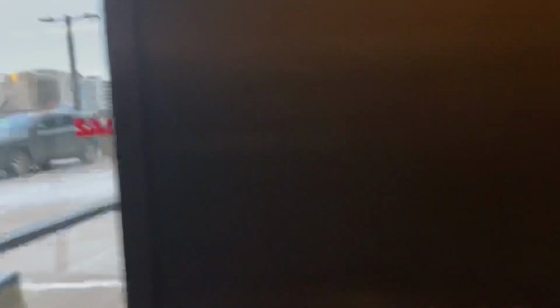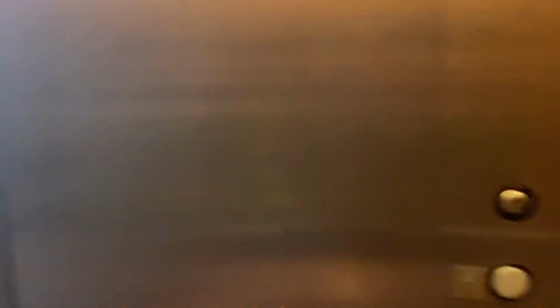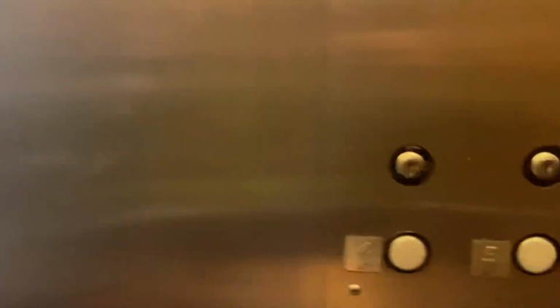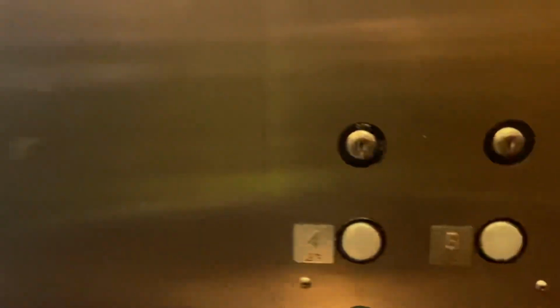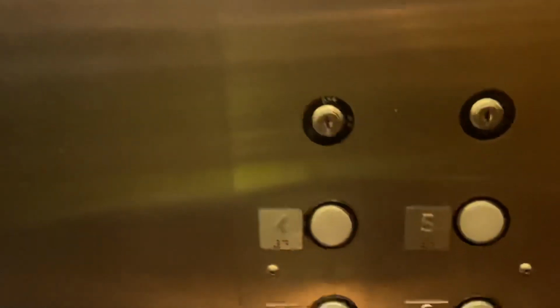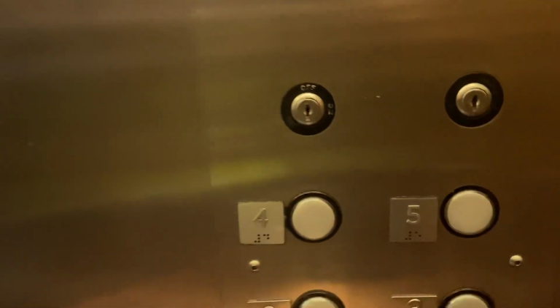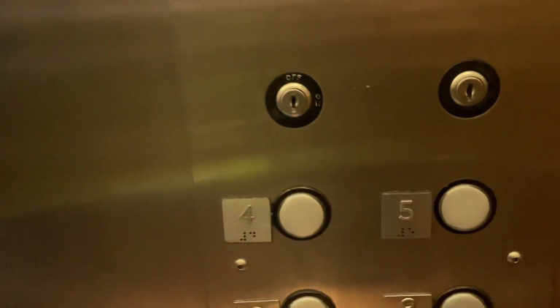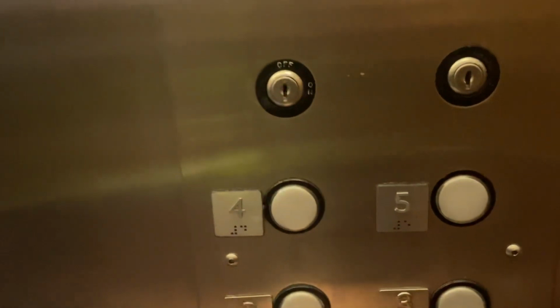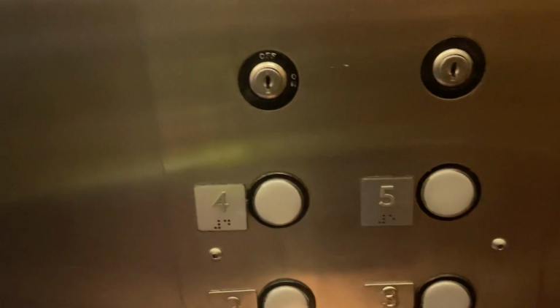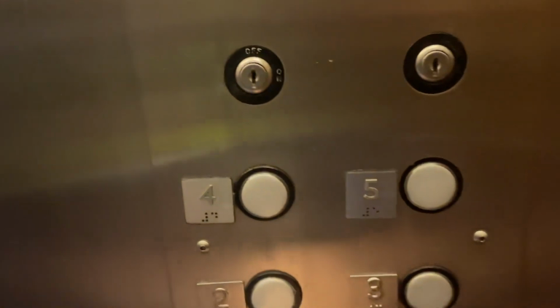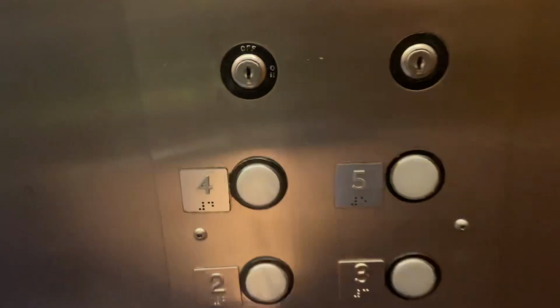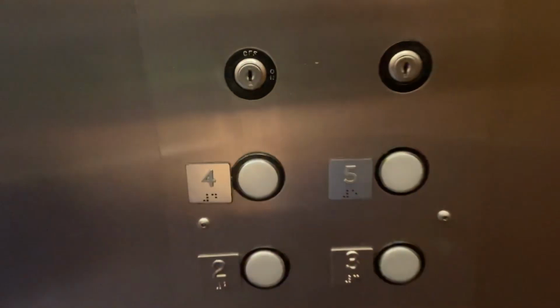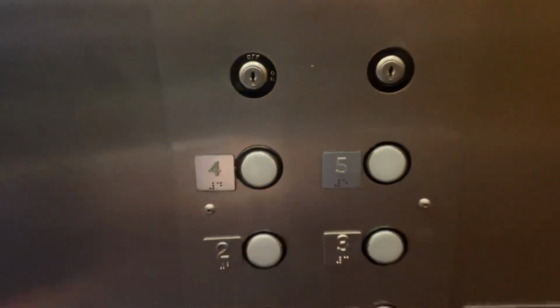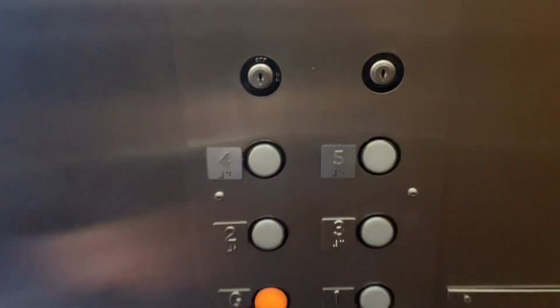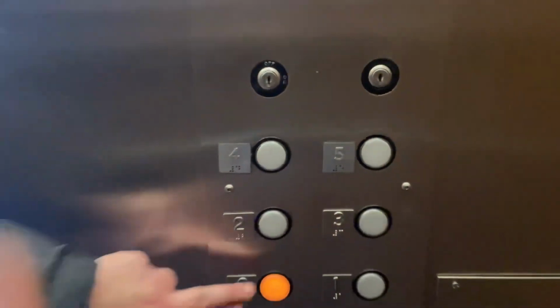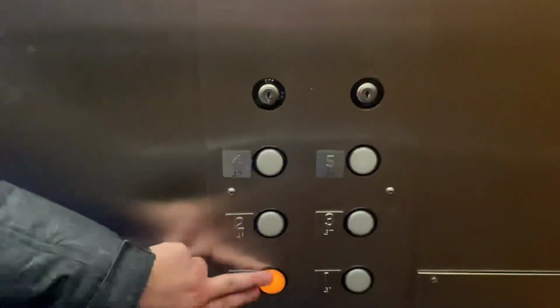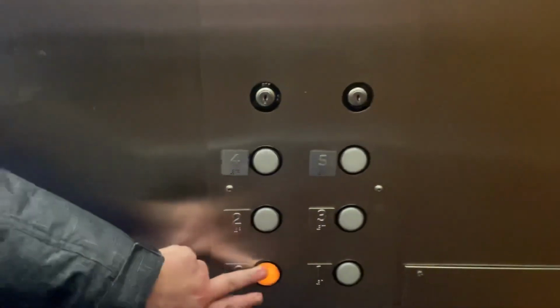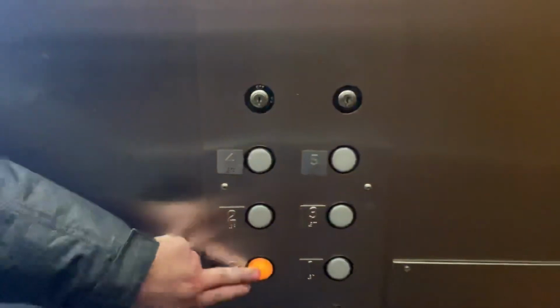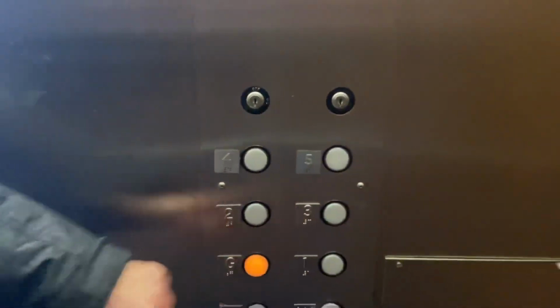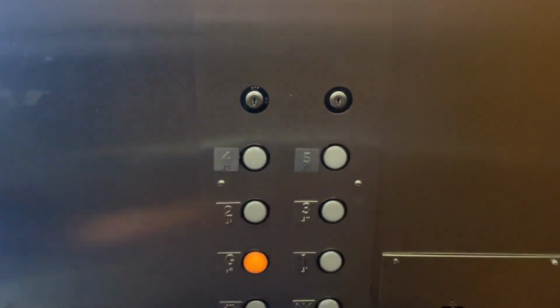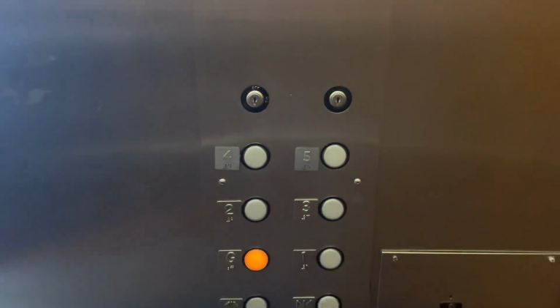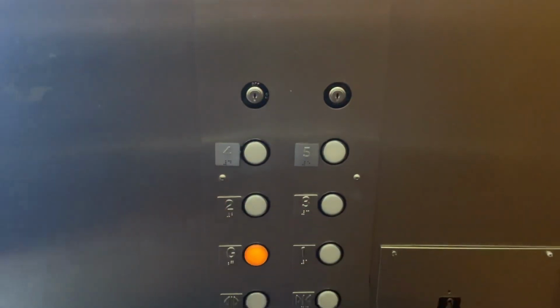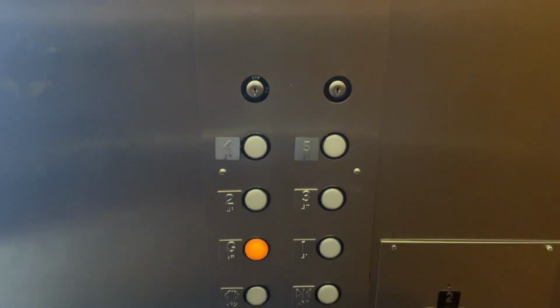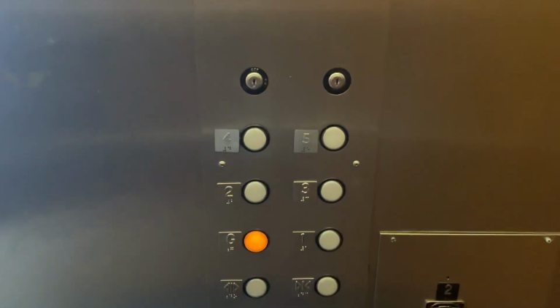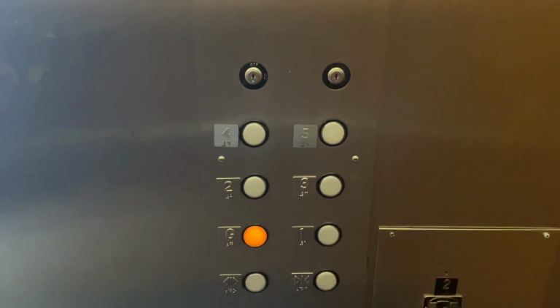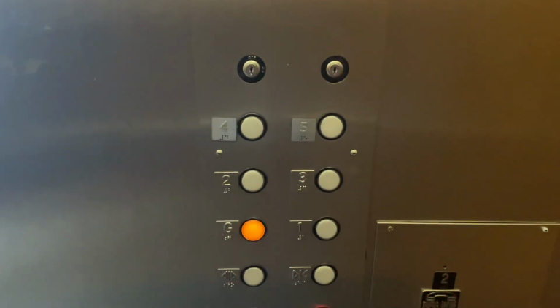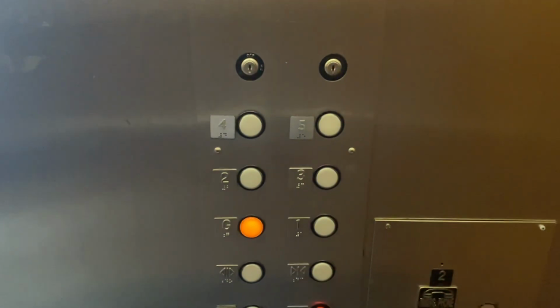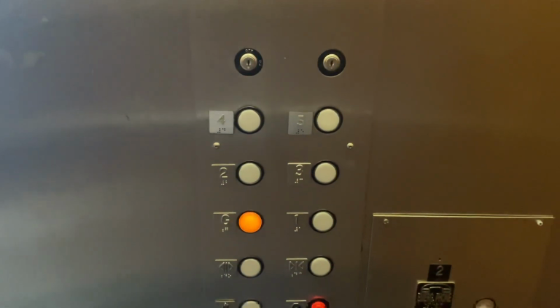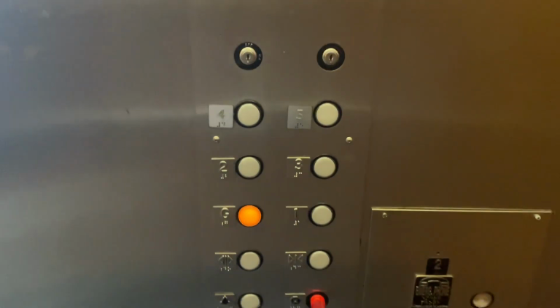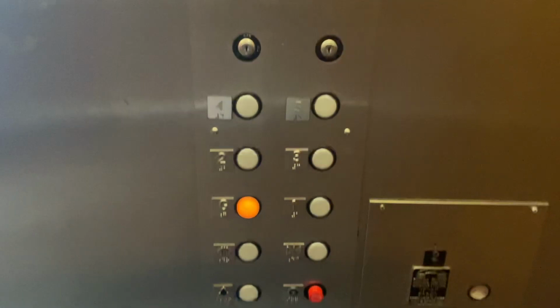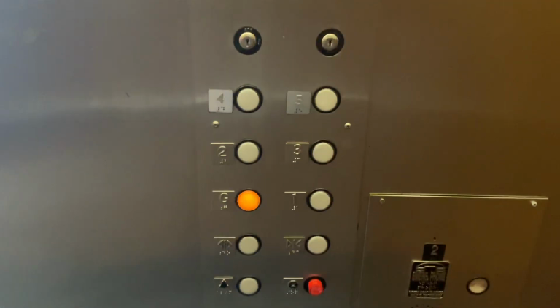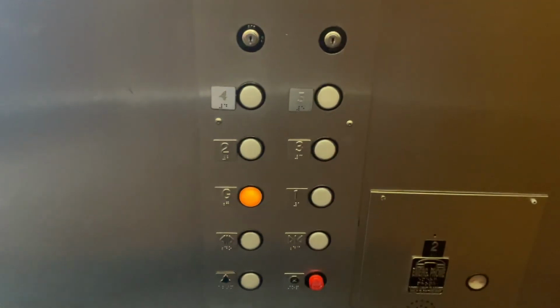It's very cold in here. Only the buttons got replaced, luckily.